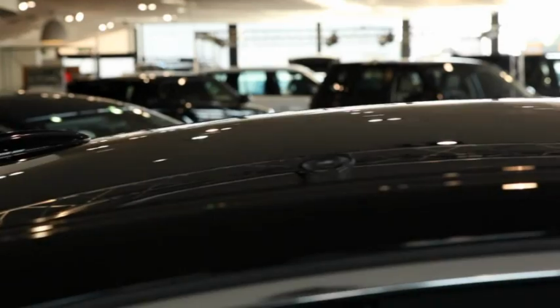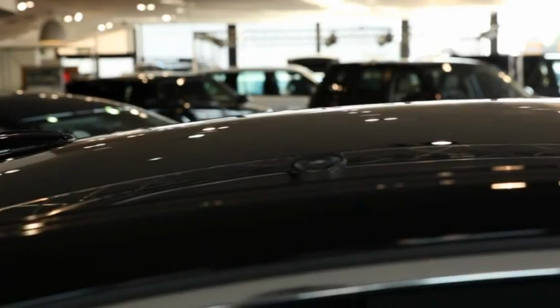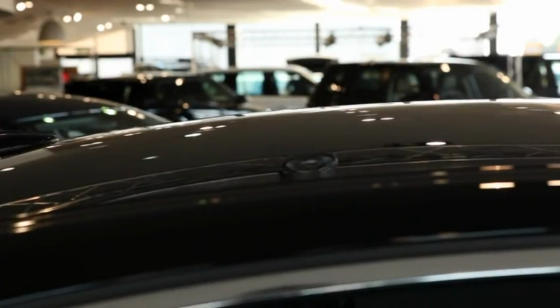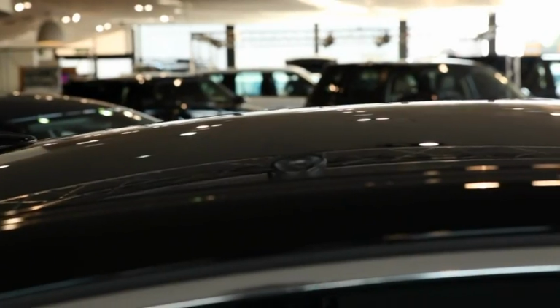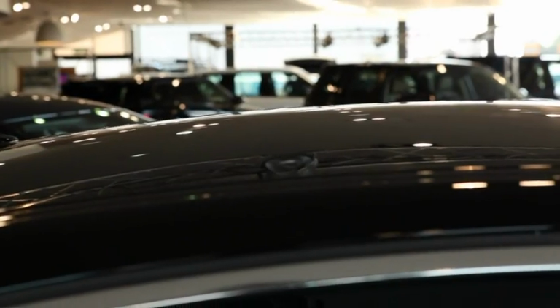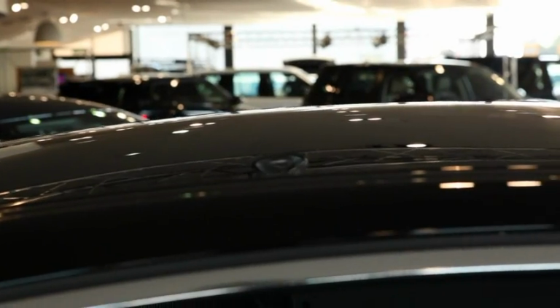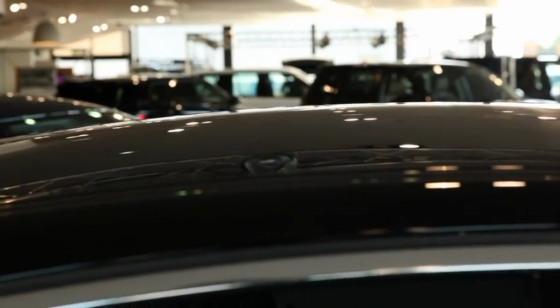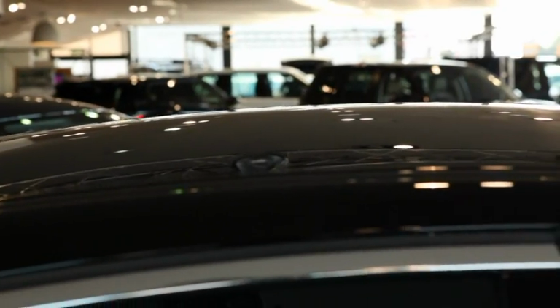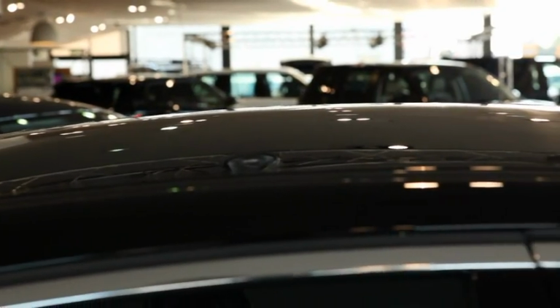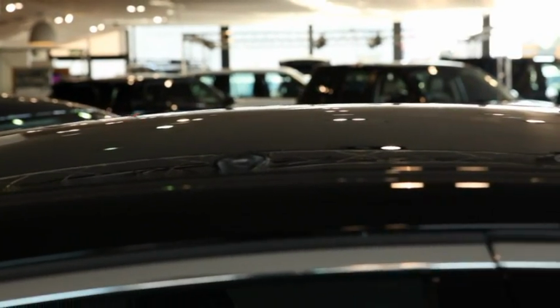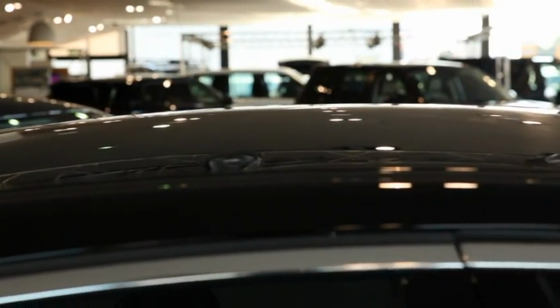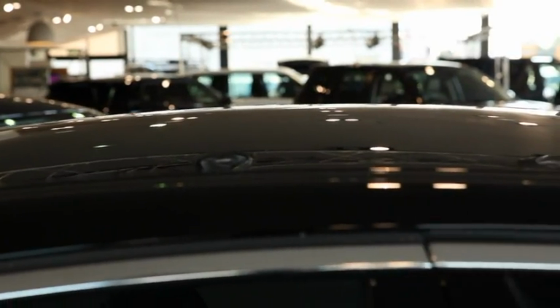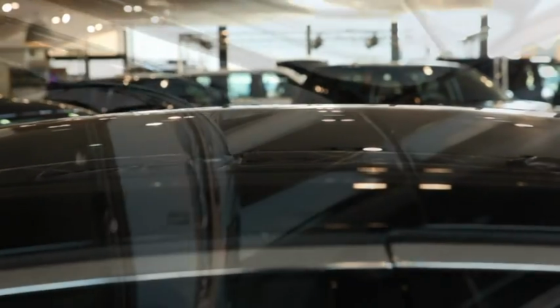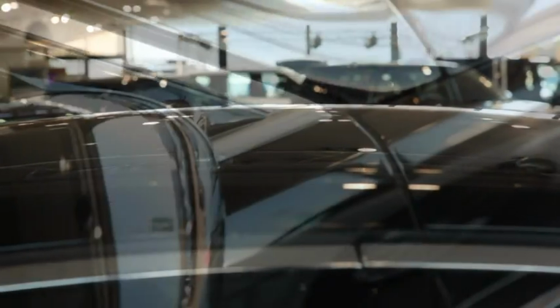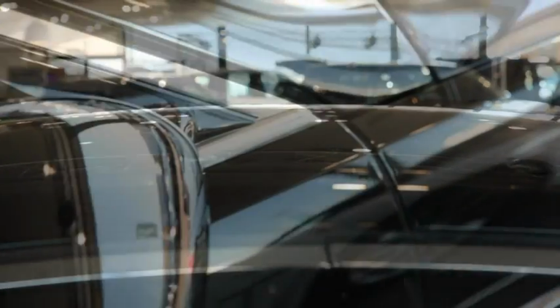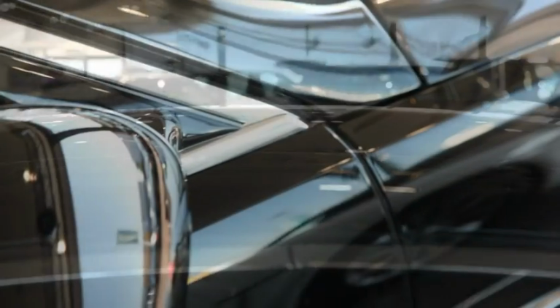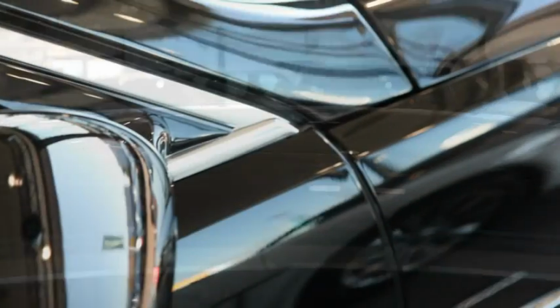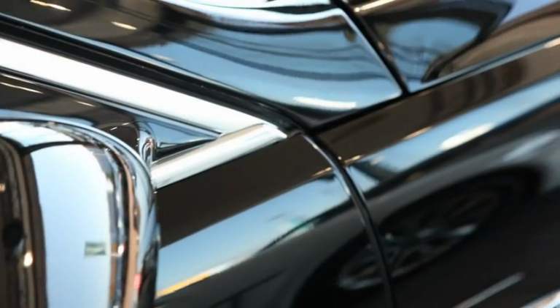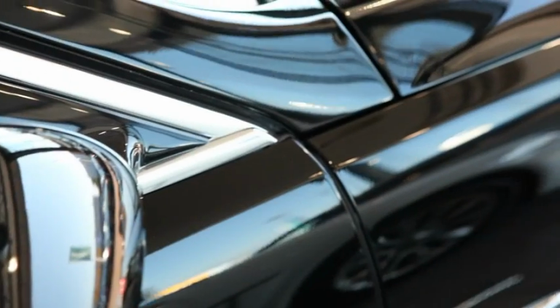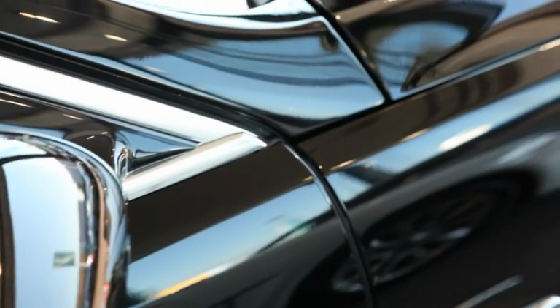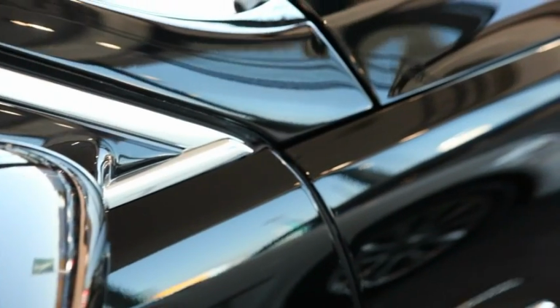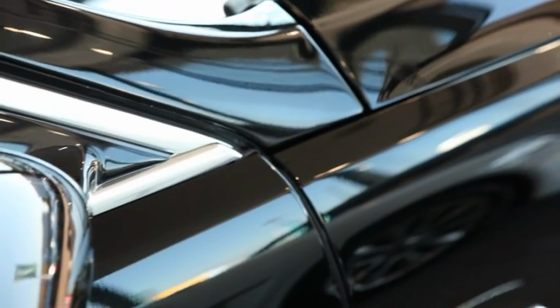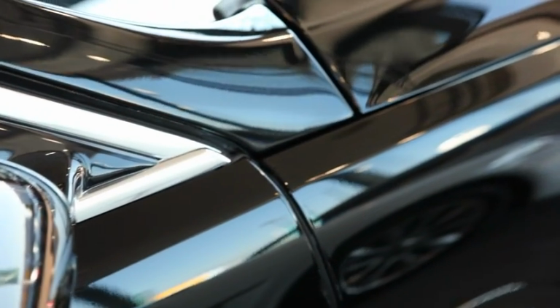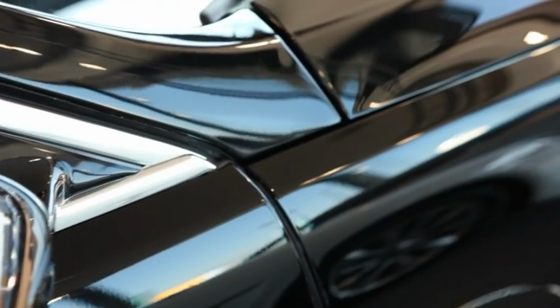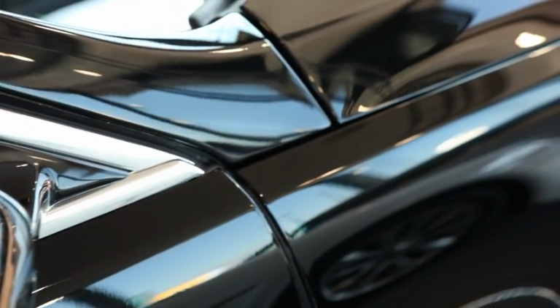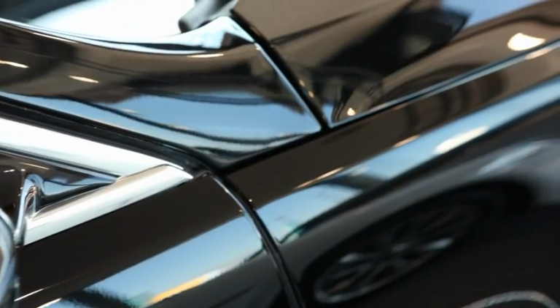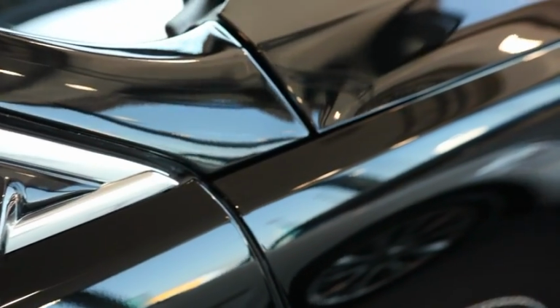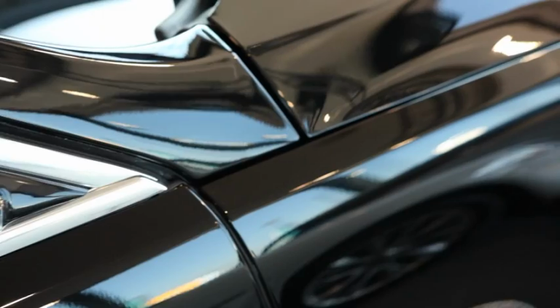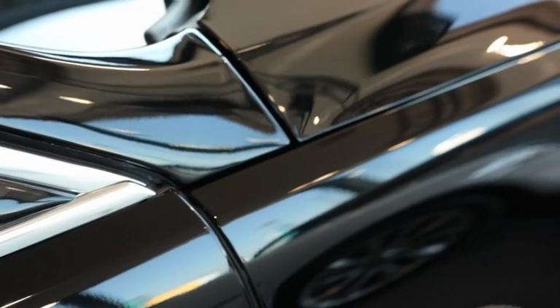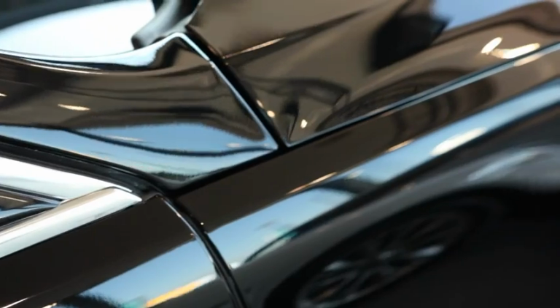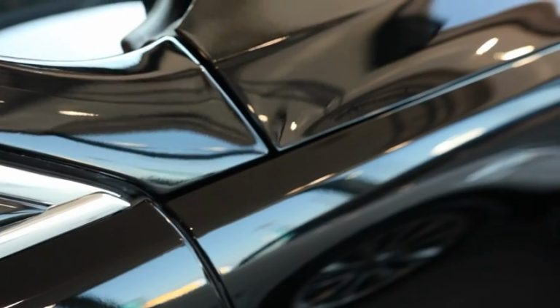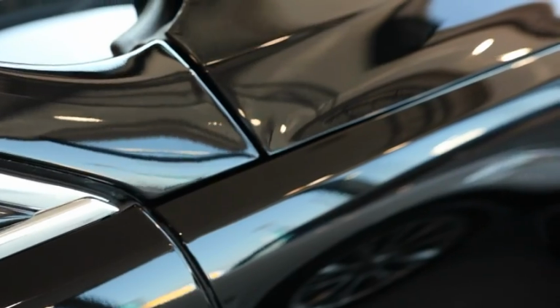So, whatever the world throws at your new car, it will continue to look as good as the day you bought it.